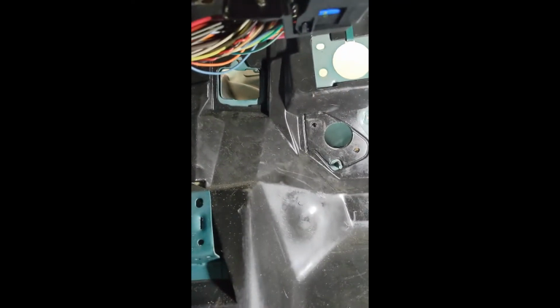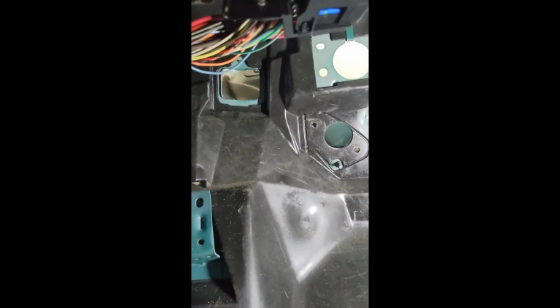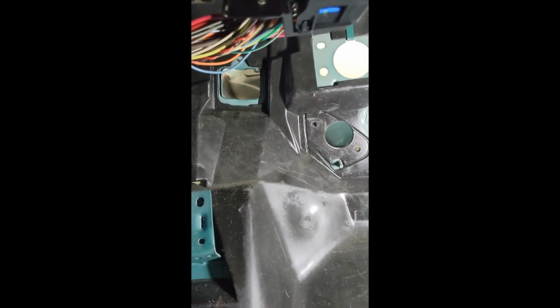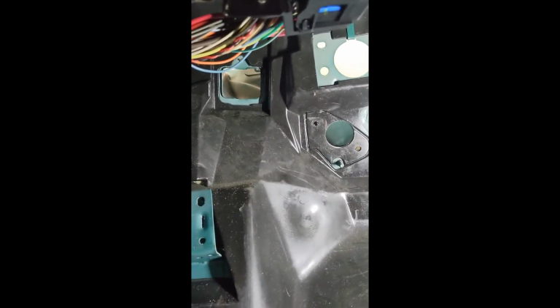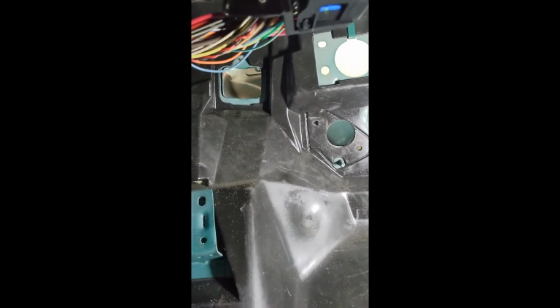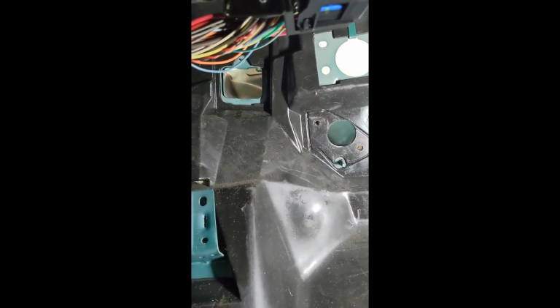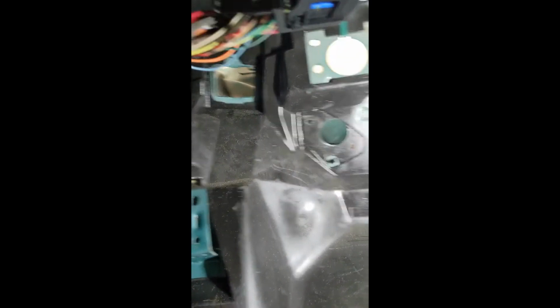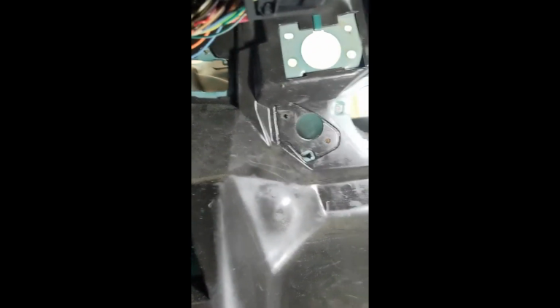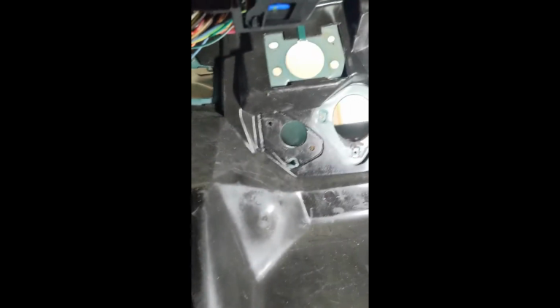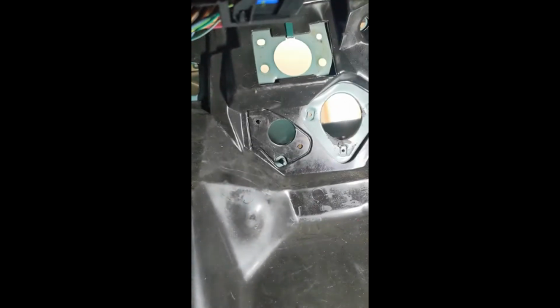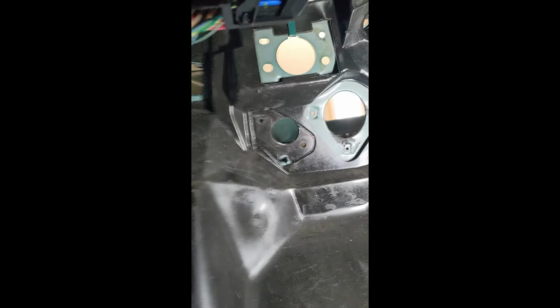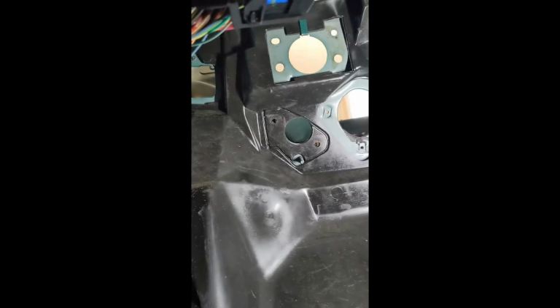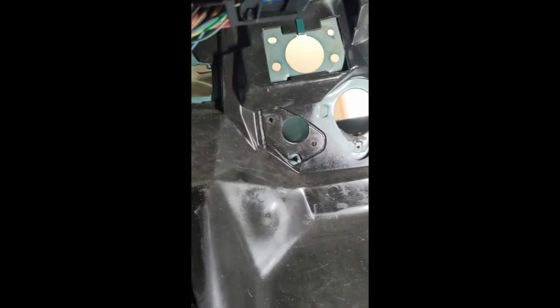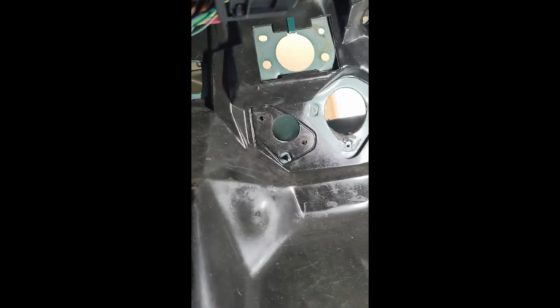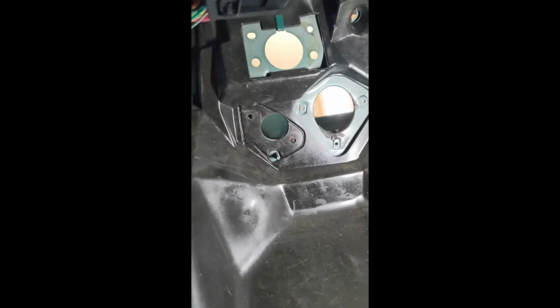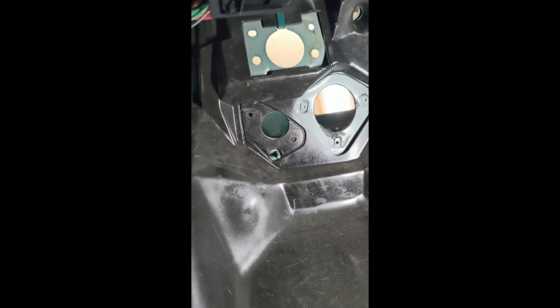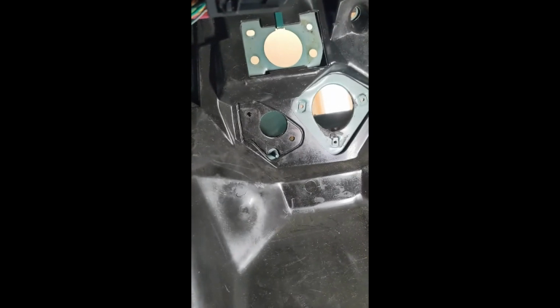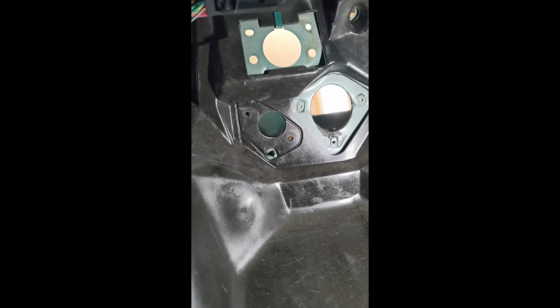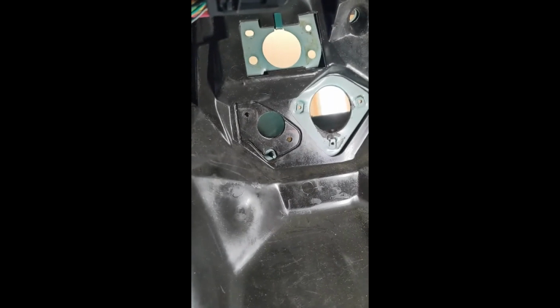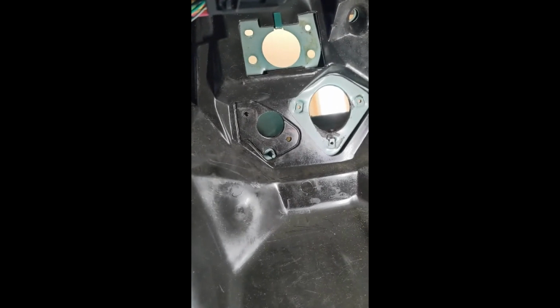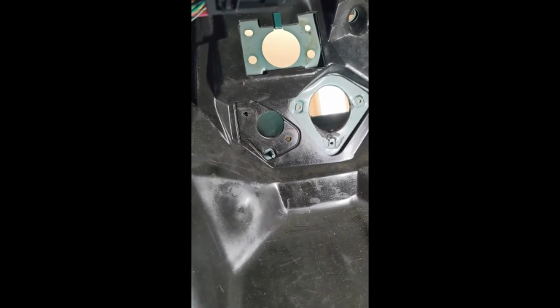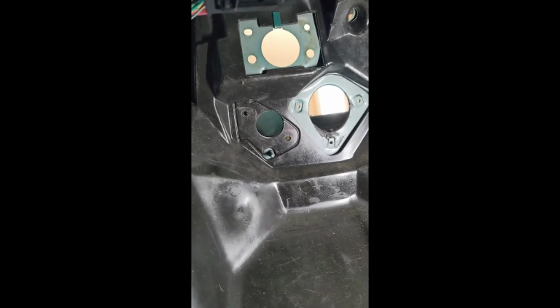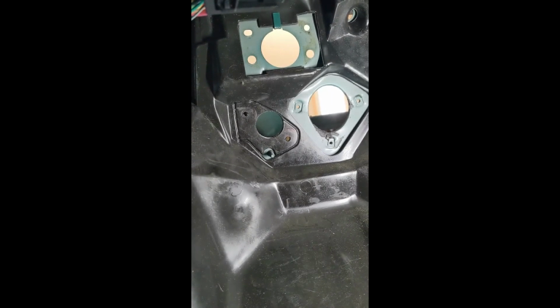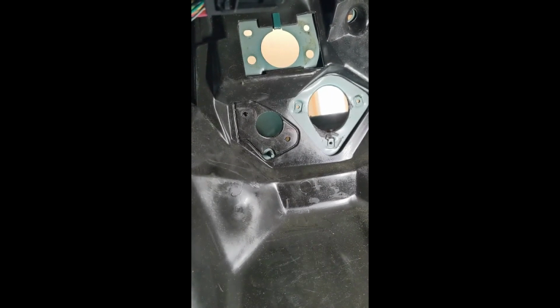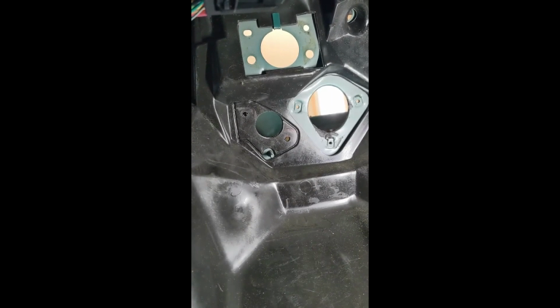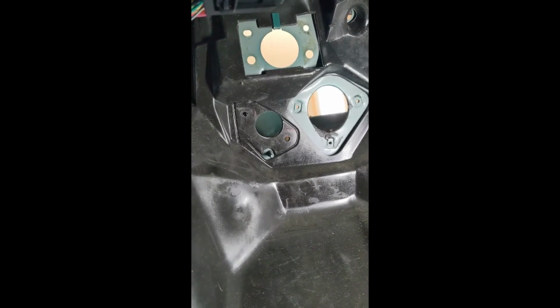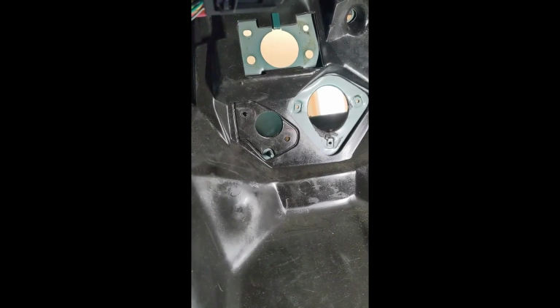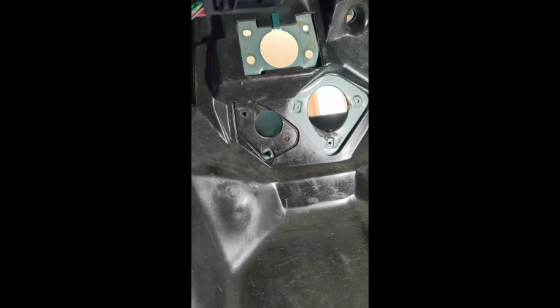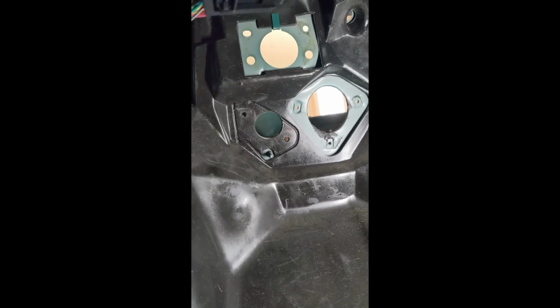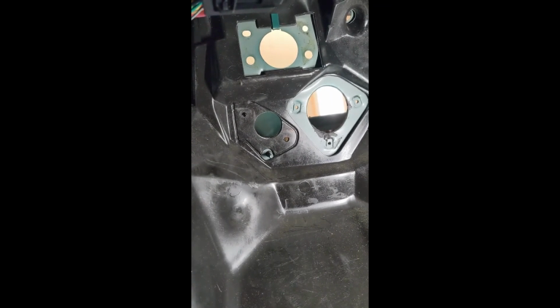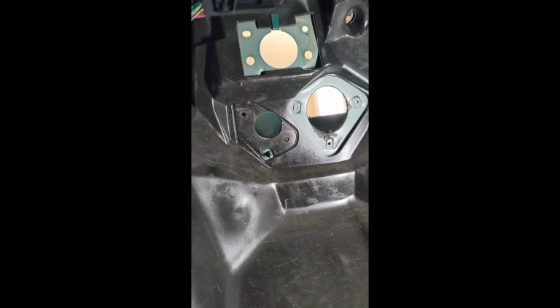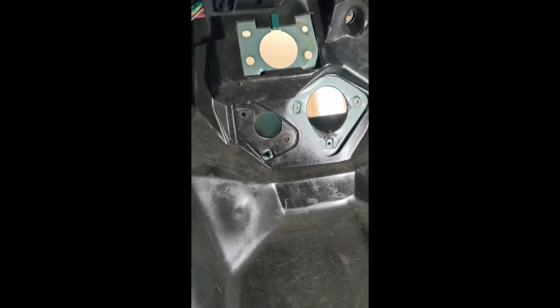On the left is some bulkhead for some wires. Hopefully I can clean this up and I'll take a video later today.